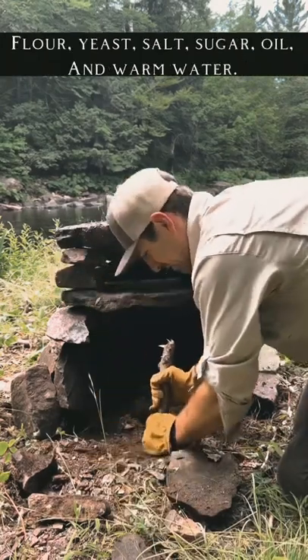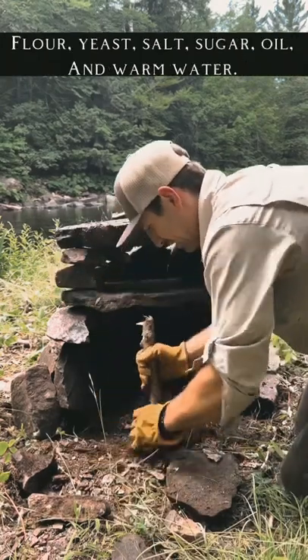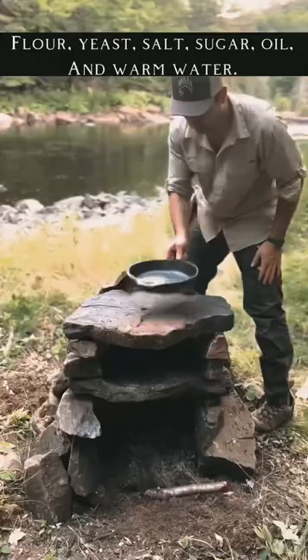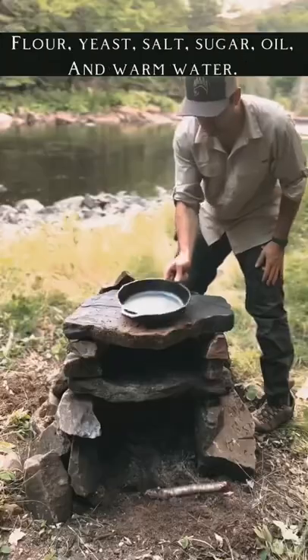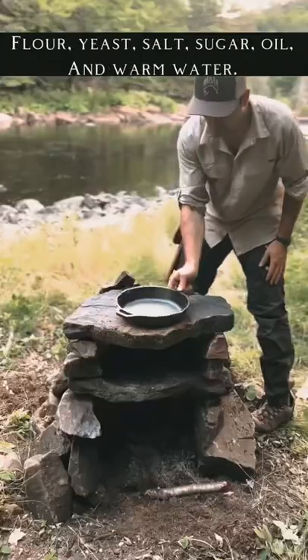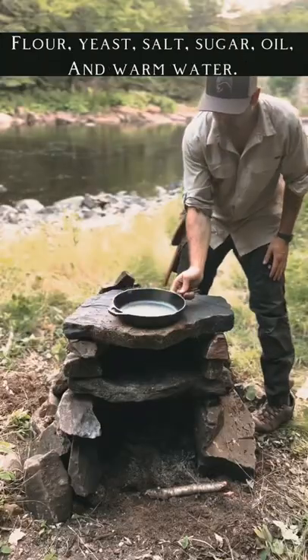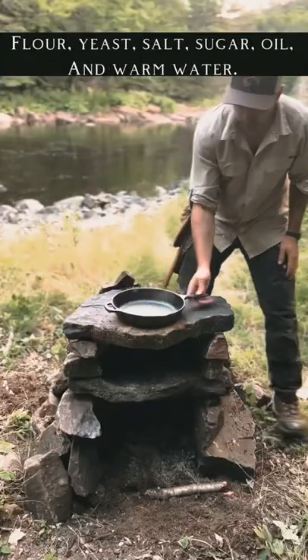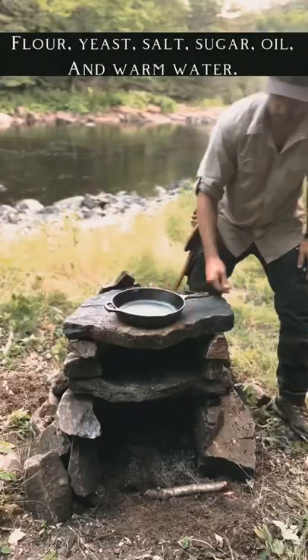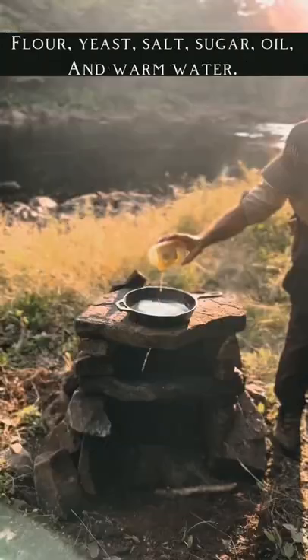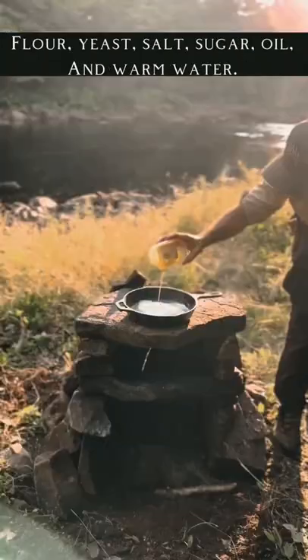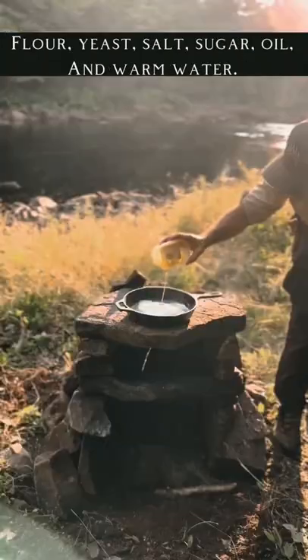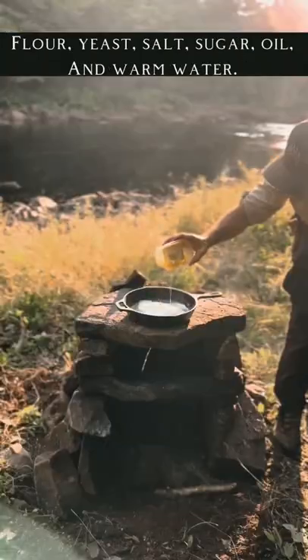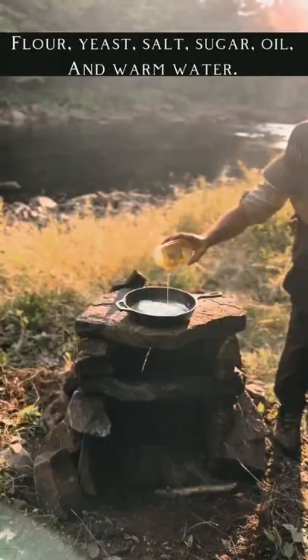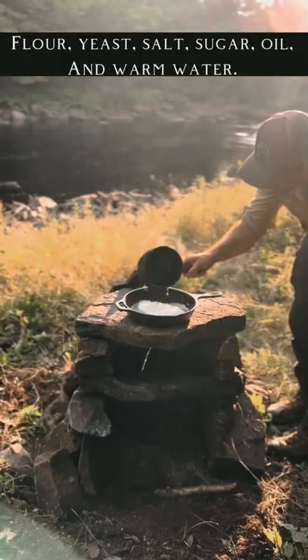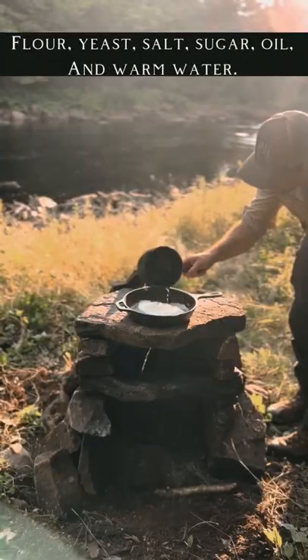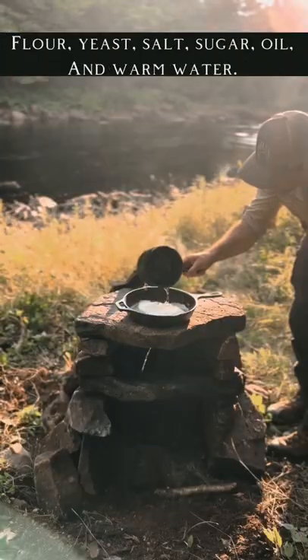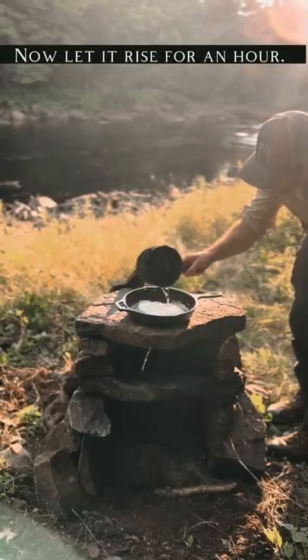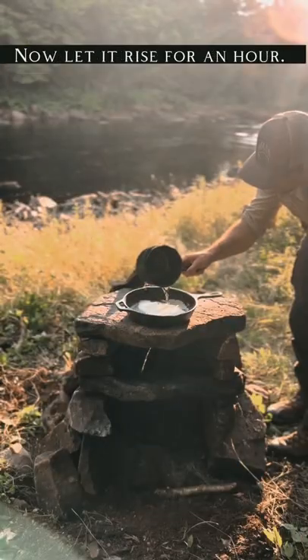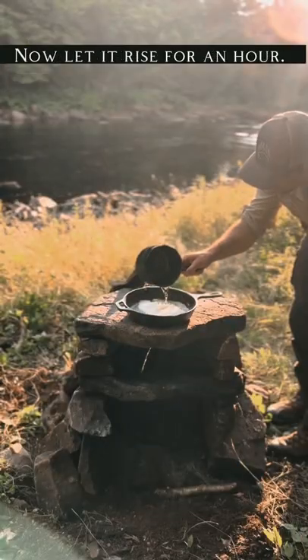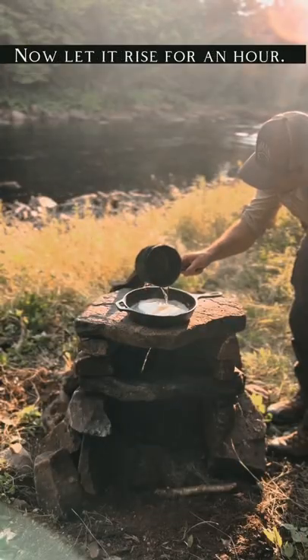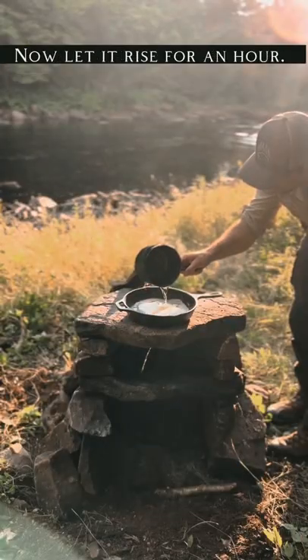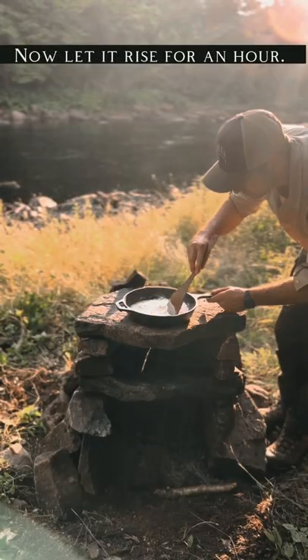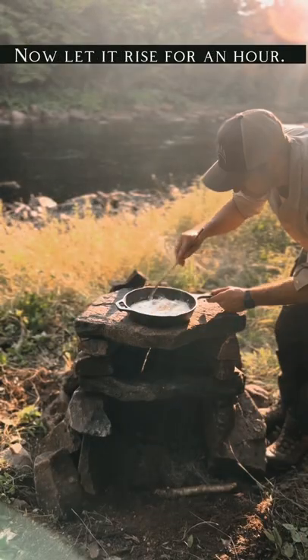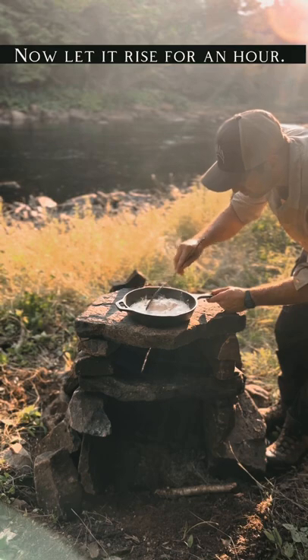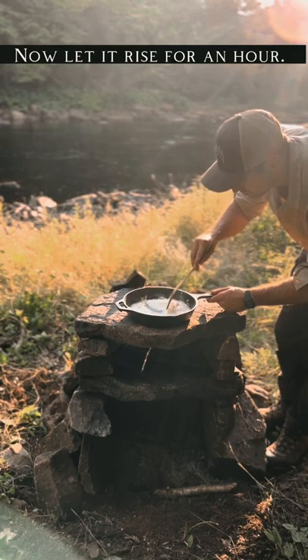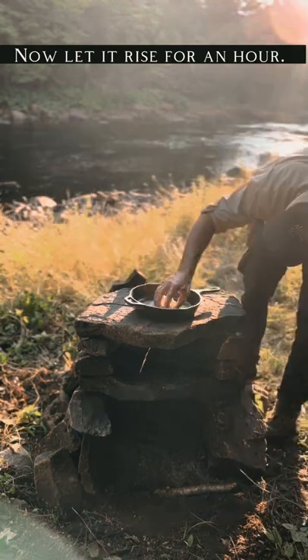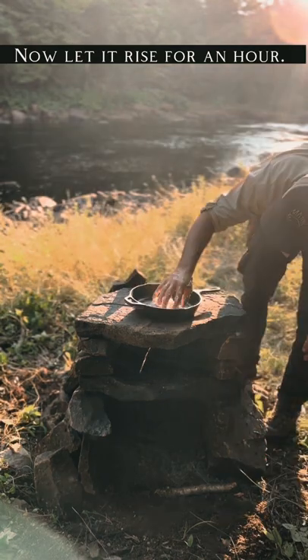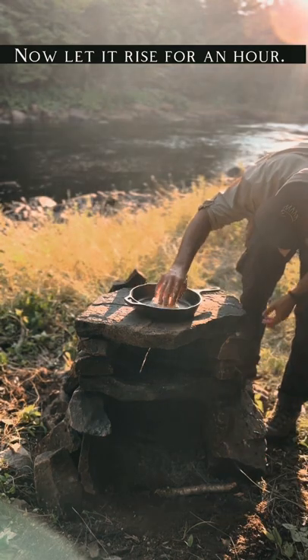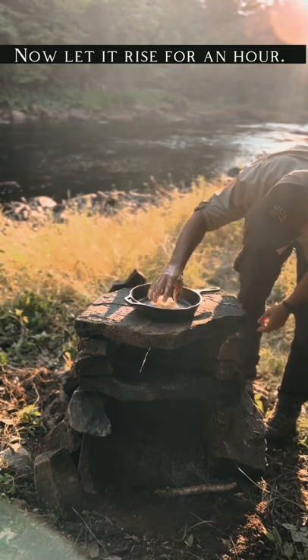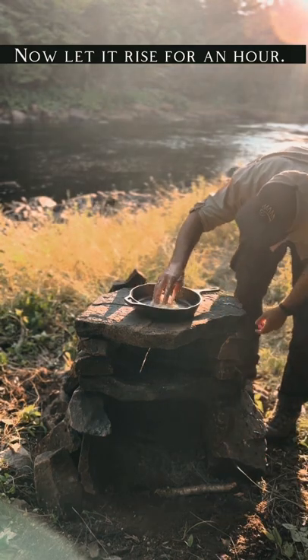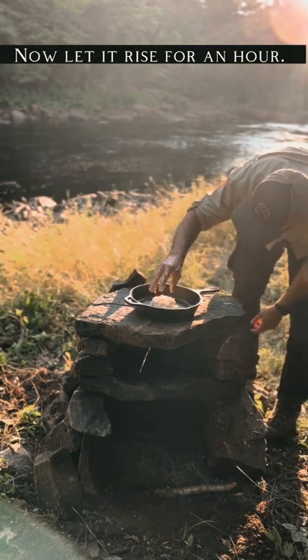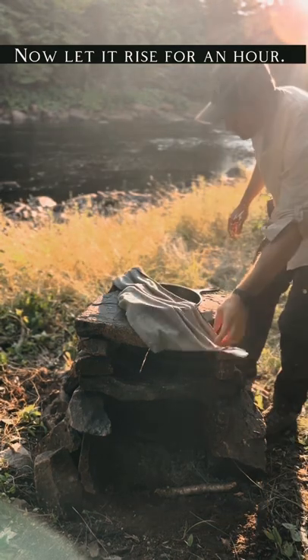Now it's time to add the ingredients — I'm just going to mix them up. While the dough is rising, it's the perfect time to get your fire started.